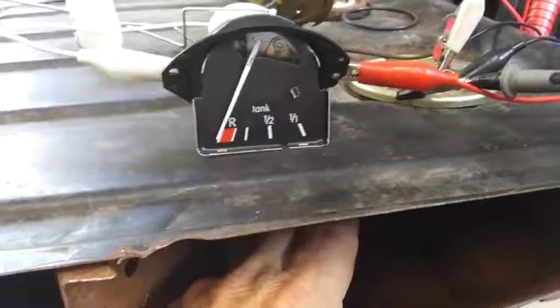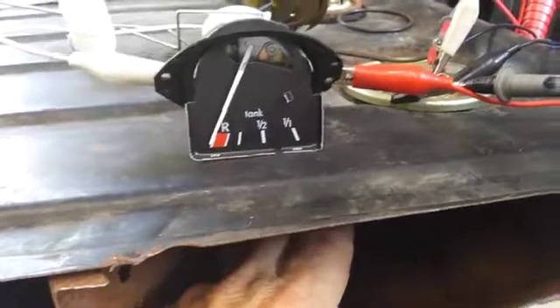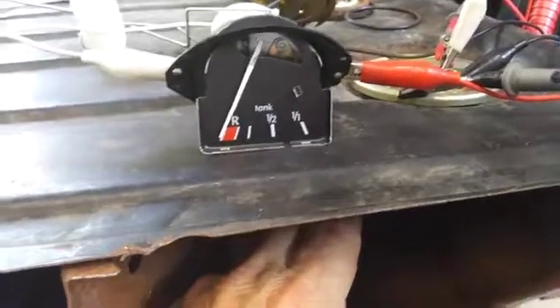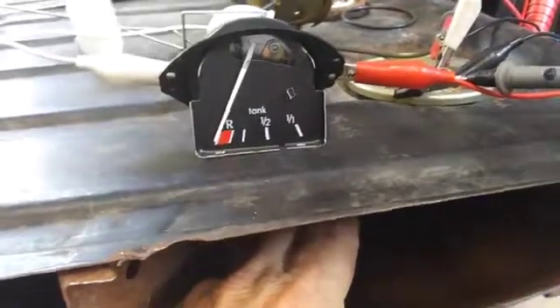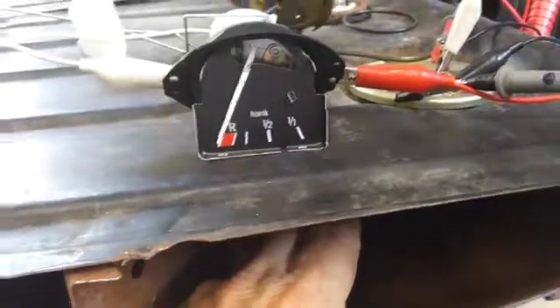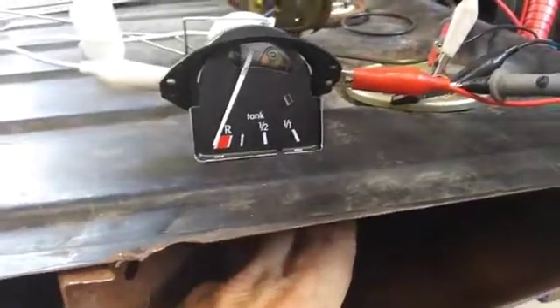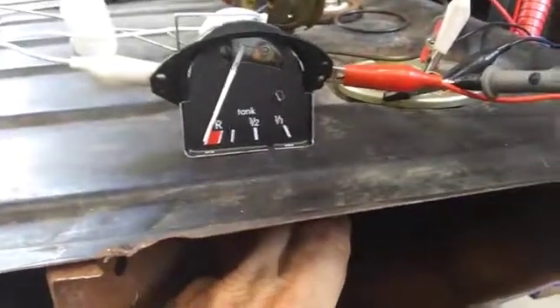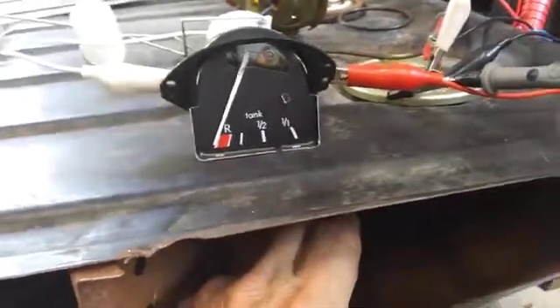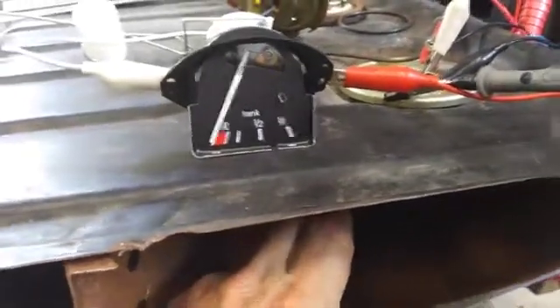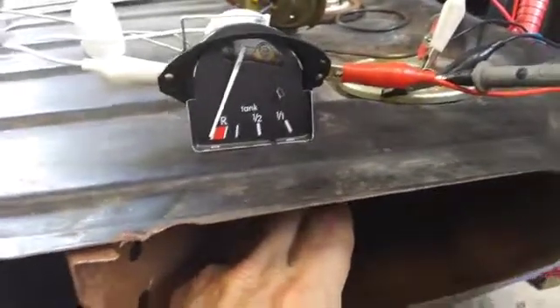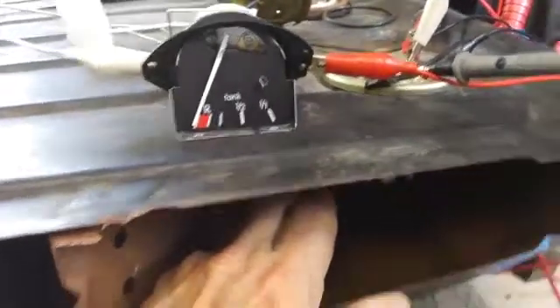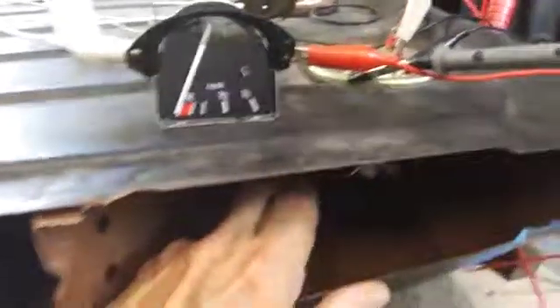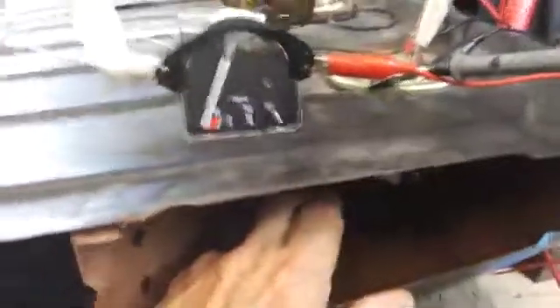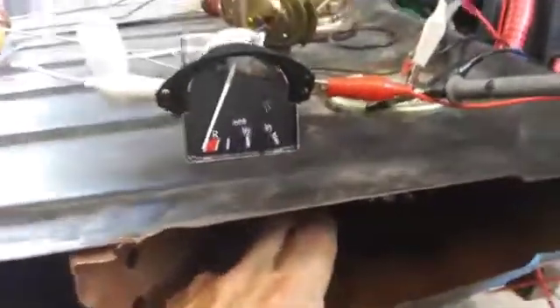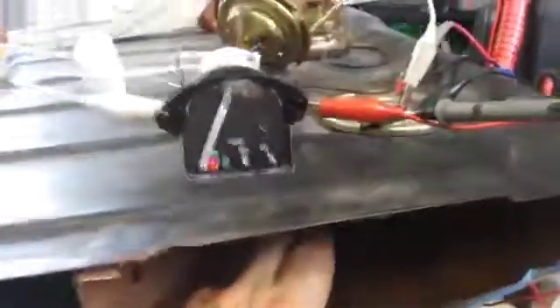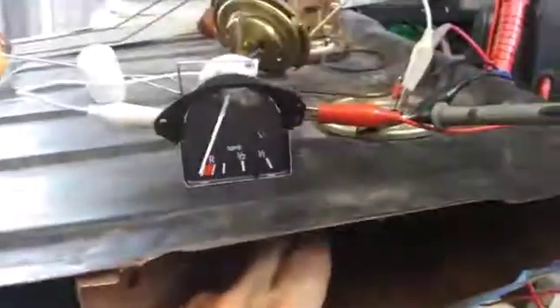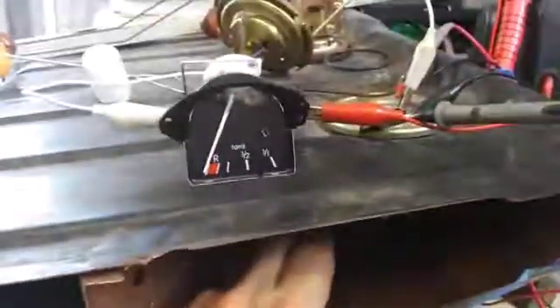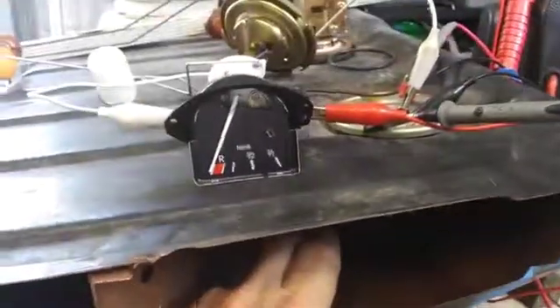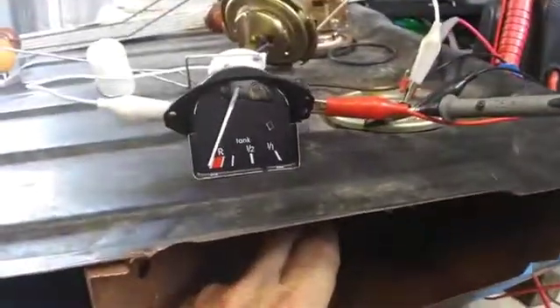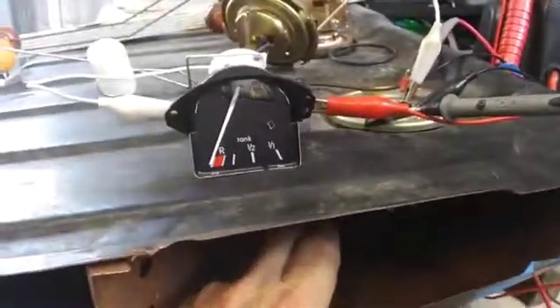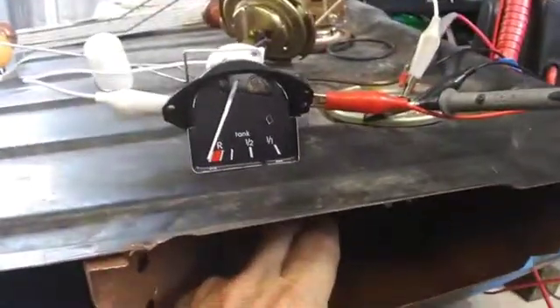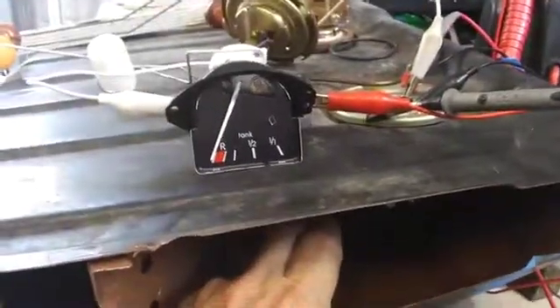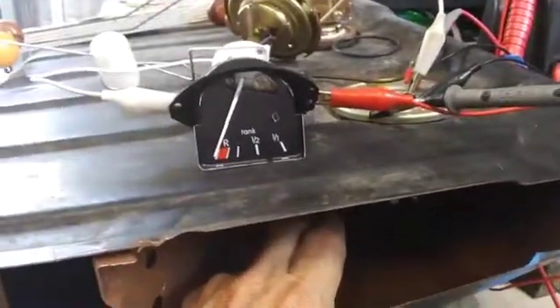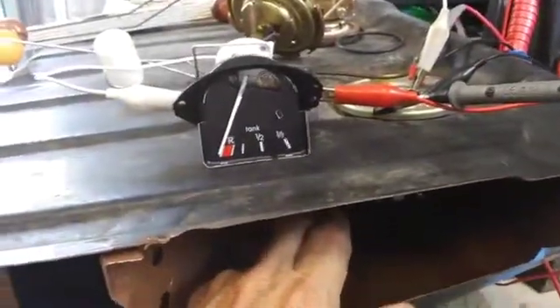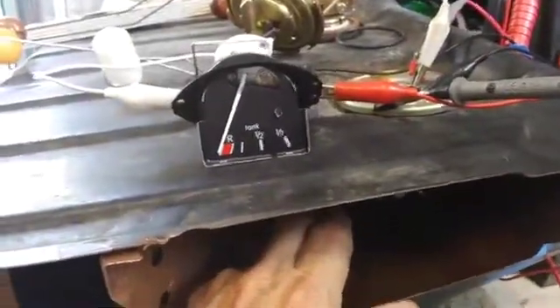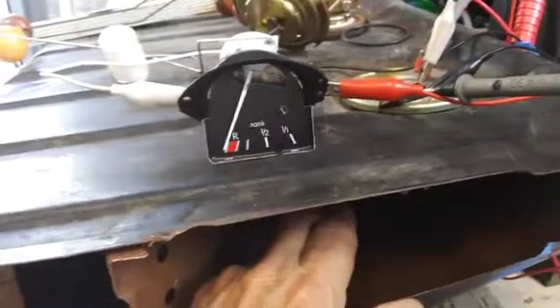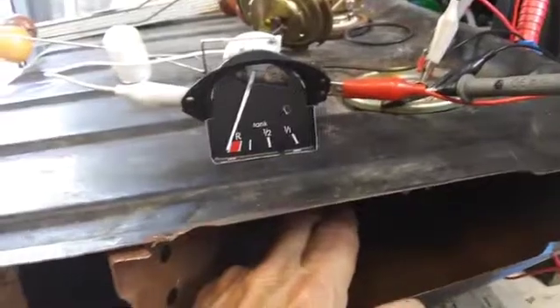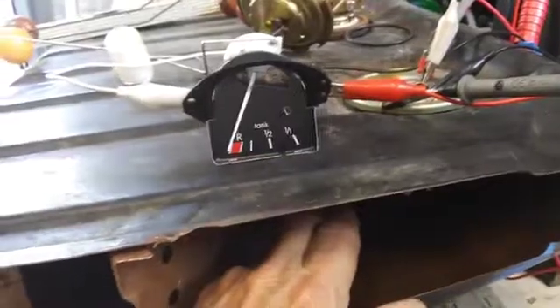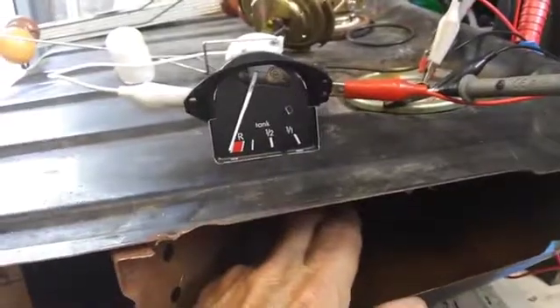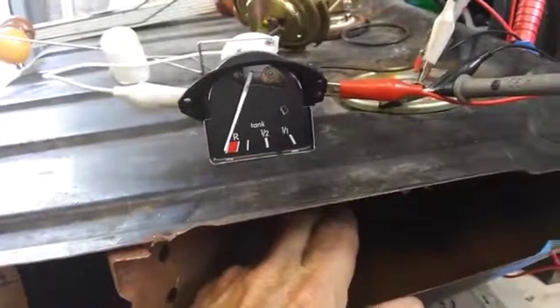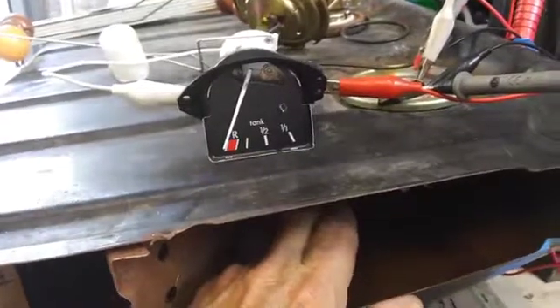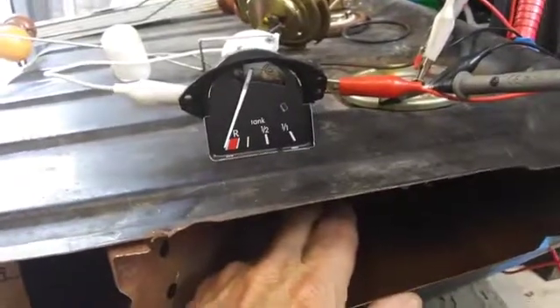That concludes testing with a calibrated gauge, the 7.5 volt regulator, and the Mexican sender.